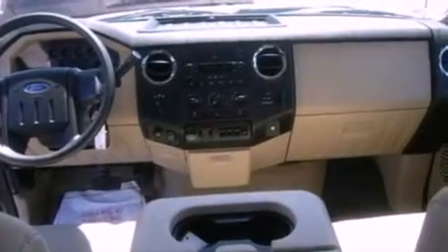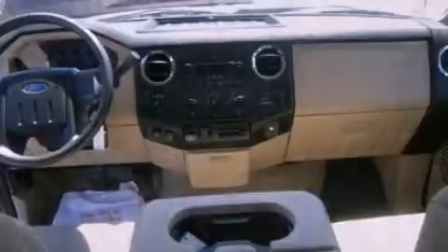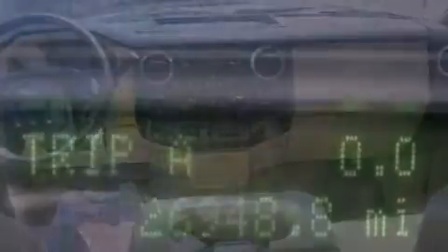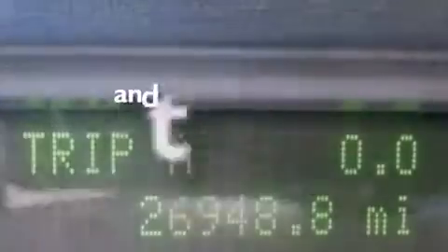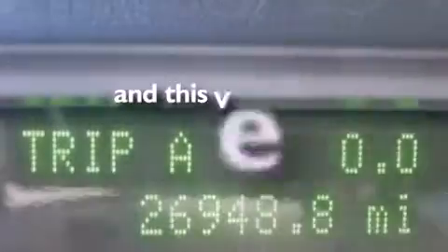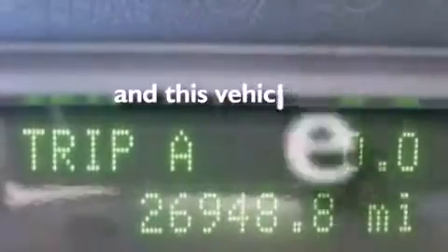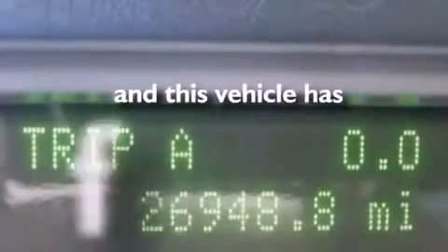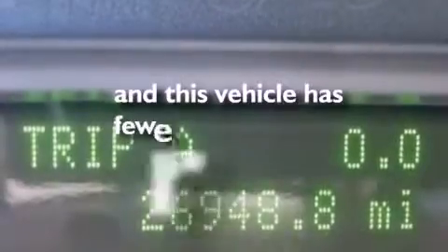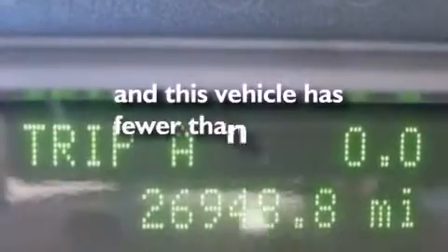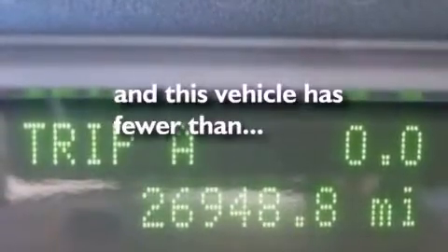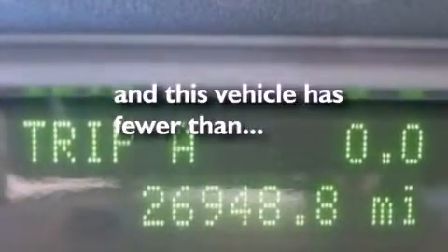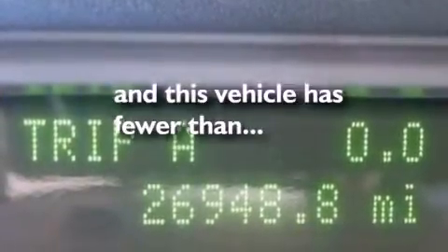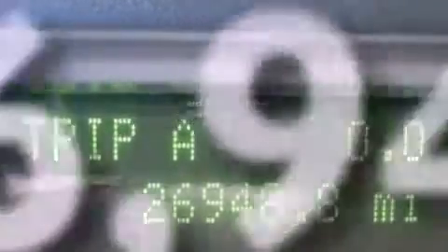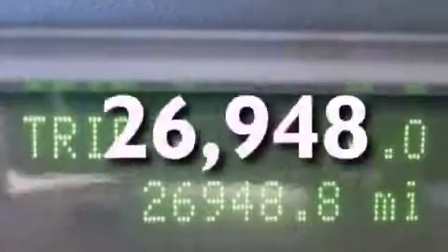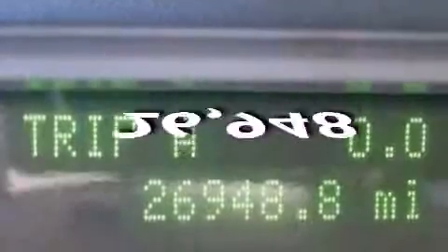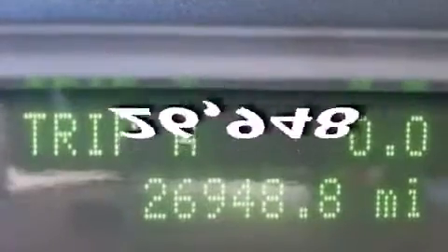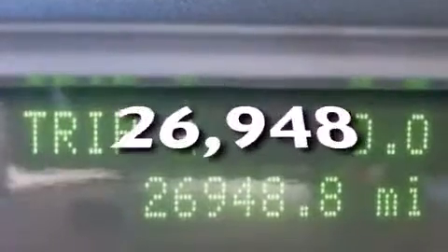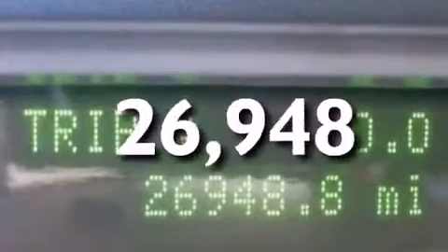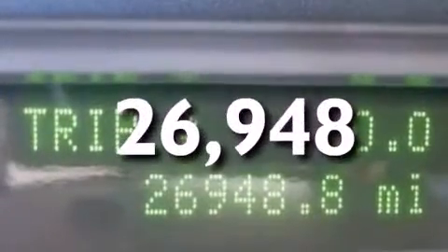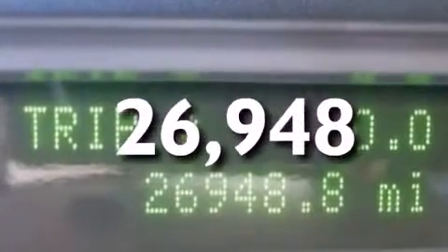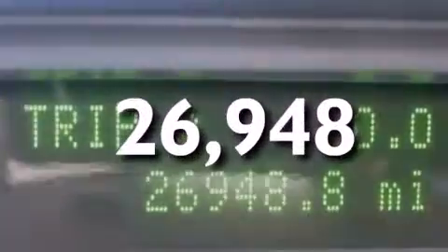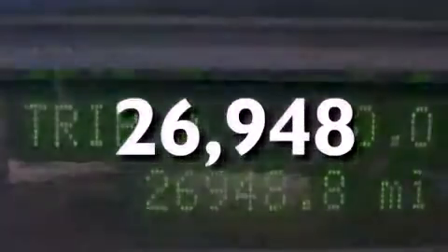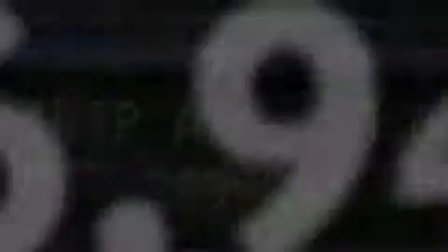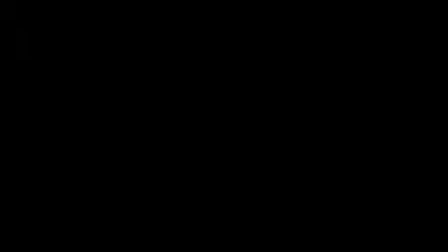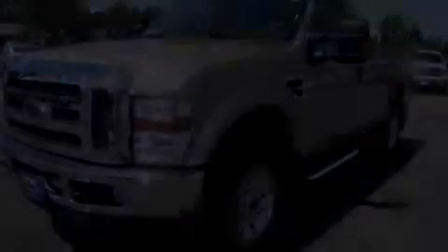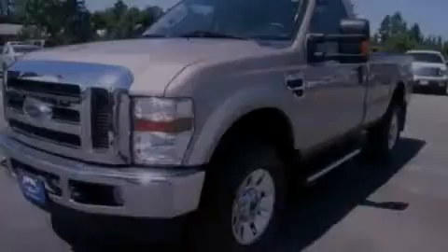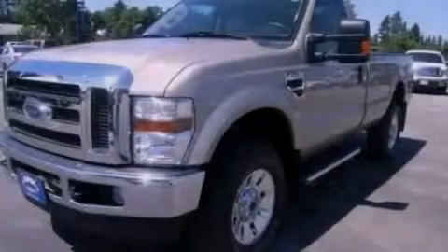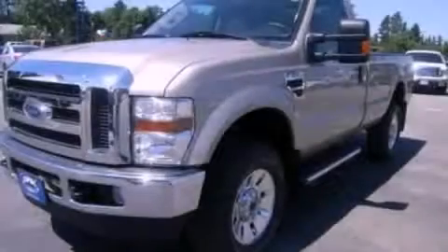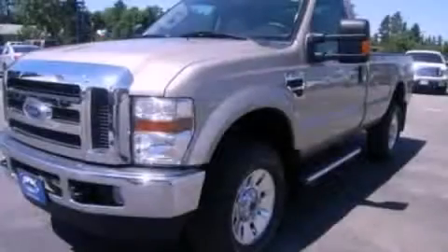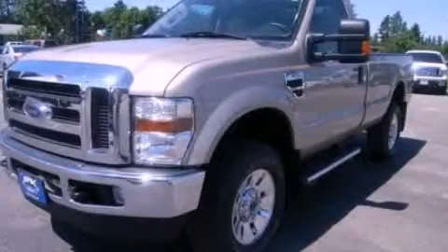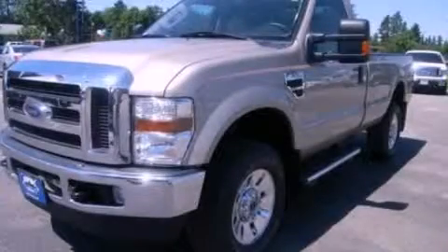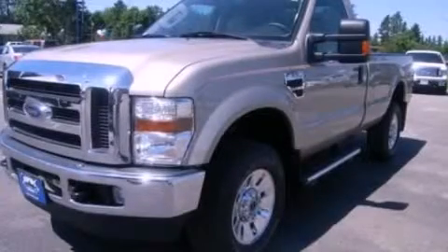This vehicle has fewer than 27,000 miles on the odometer. Please call us today for more information on this great vehicle.